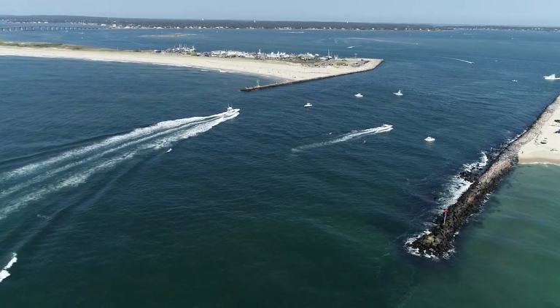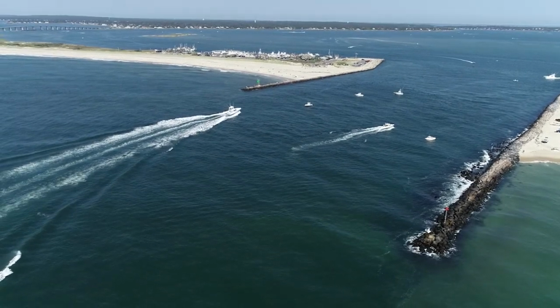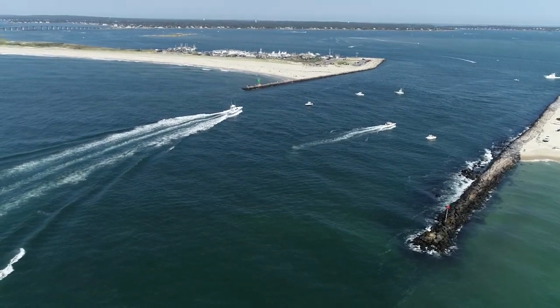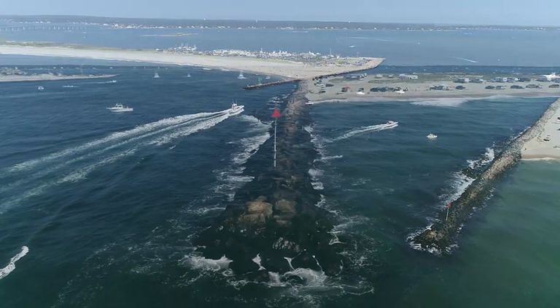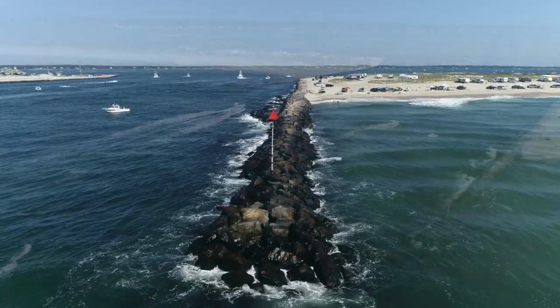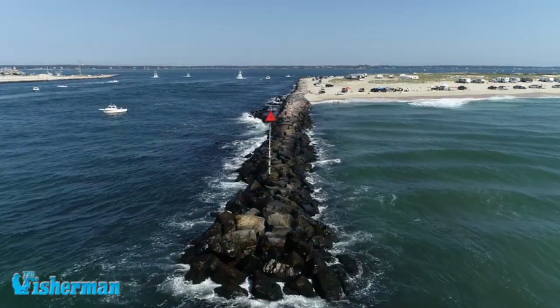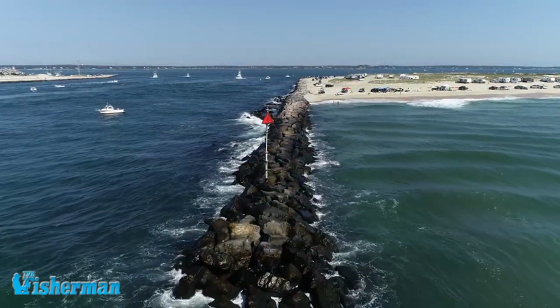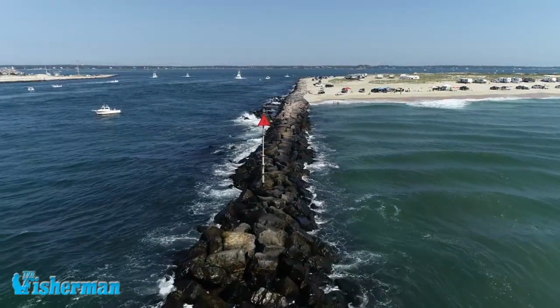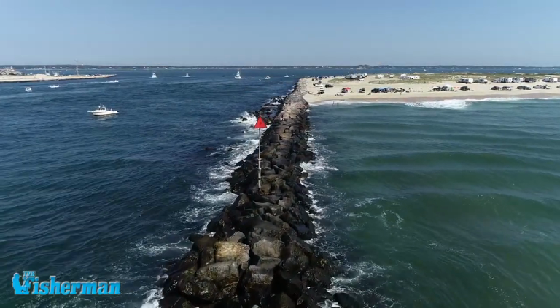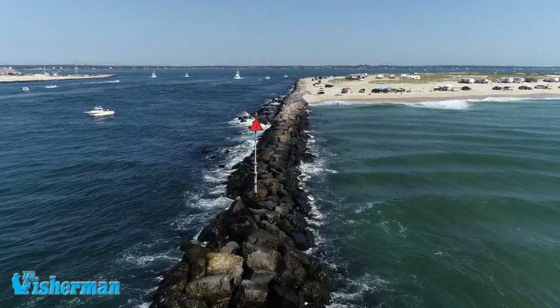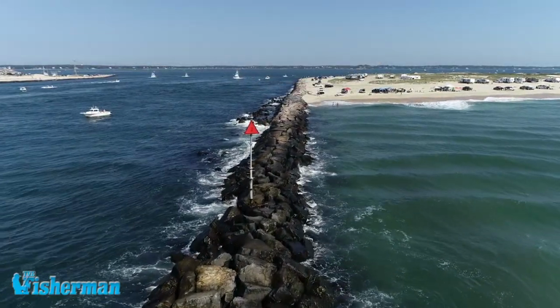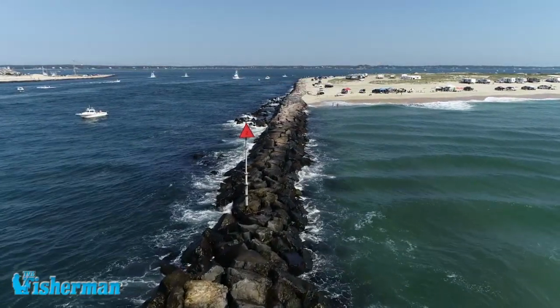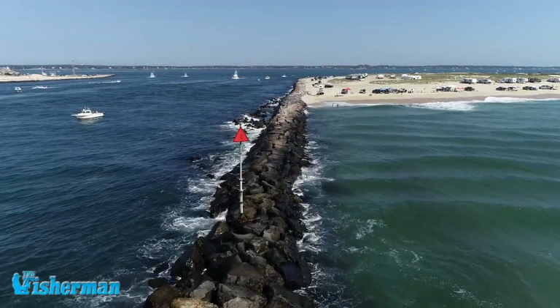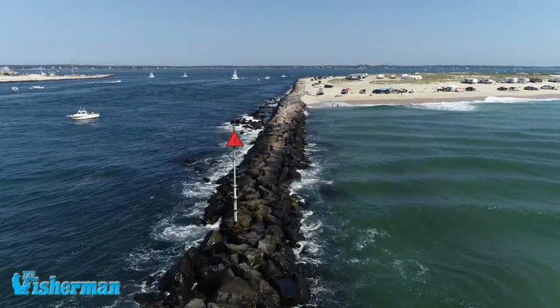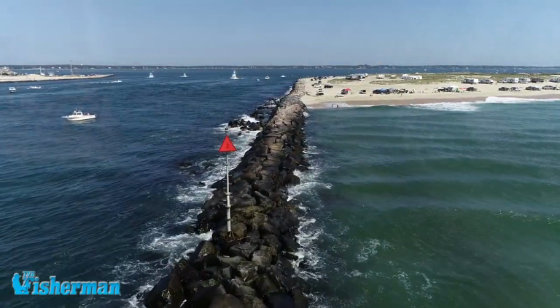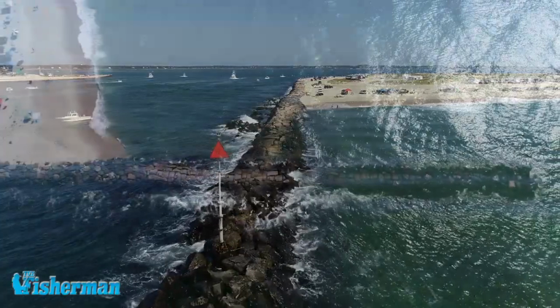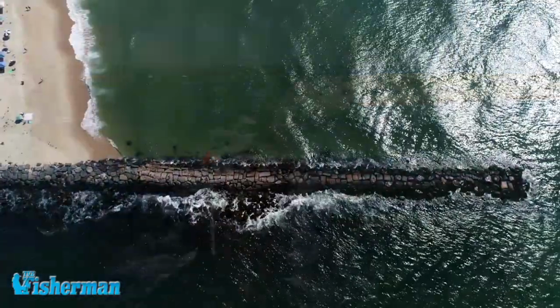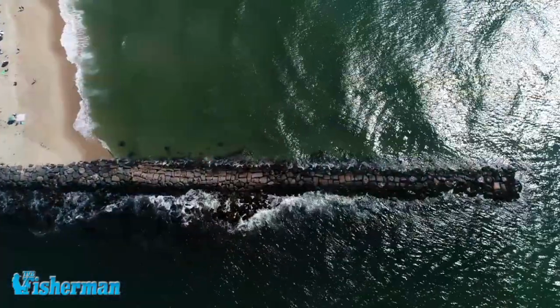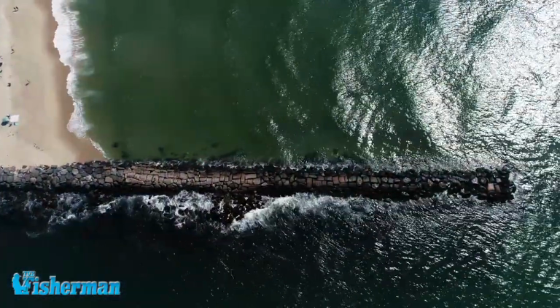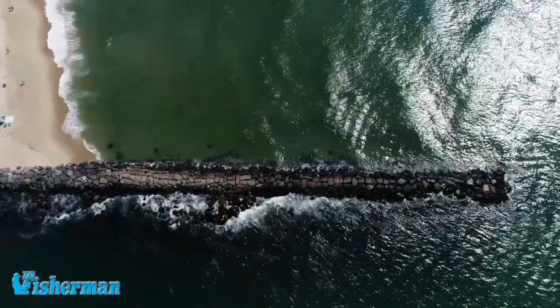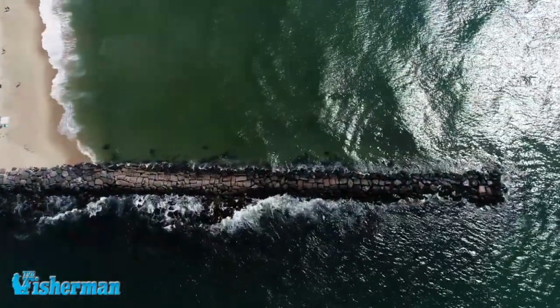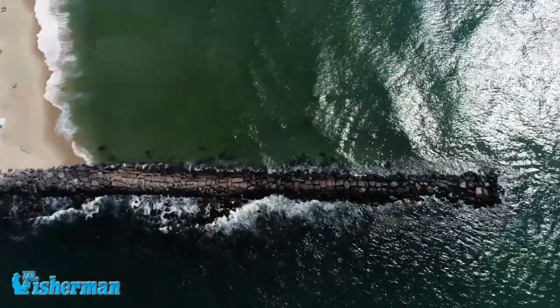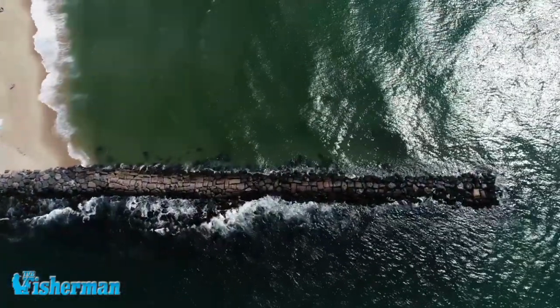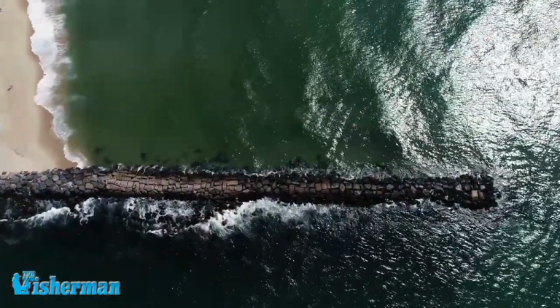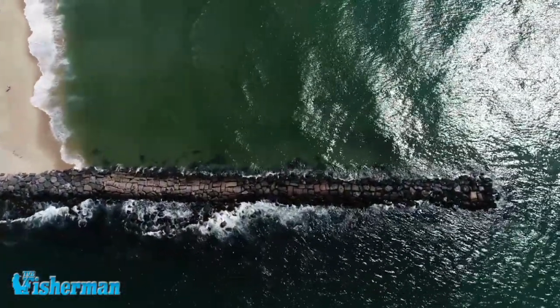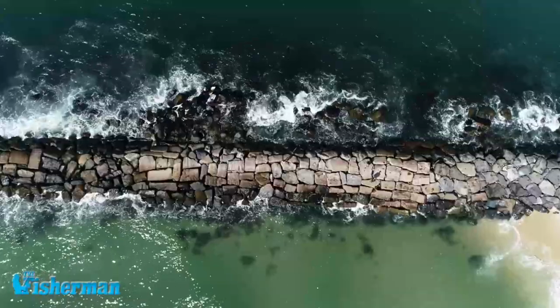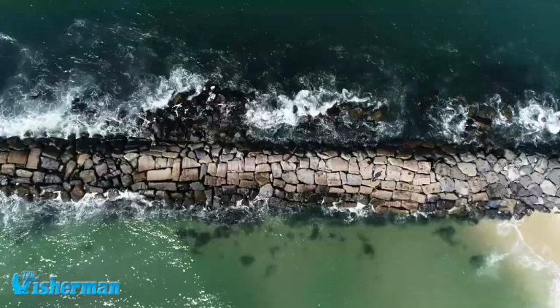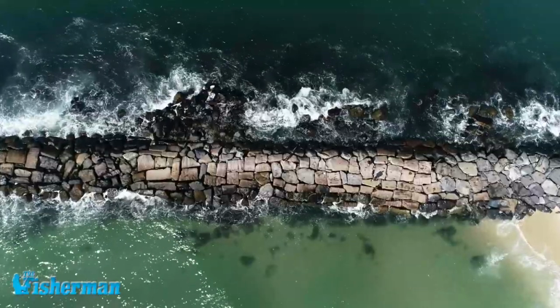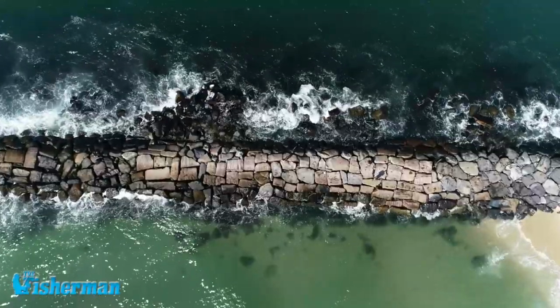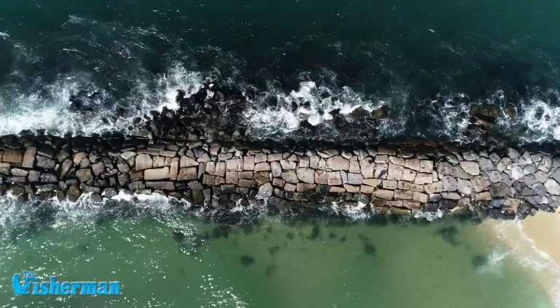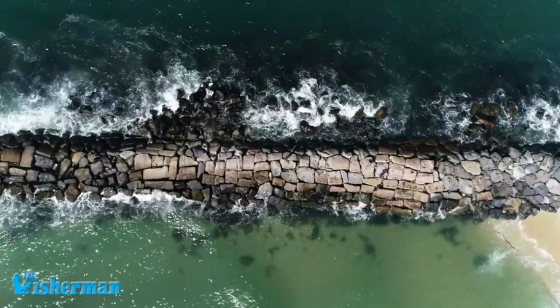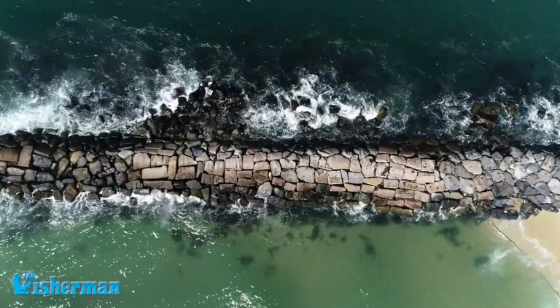Inlets are great places to fish. They're like highways for bait fish and they're feeding zones for game fish like striped bass and bluefish.